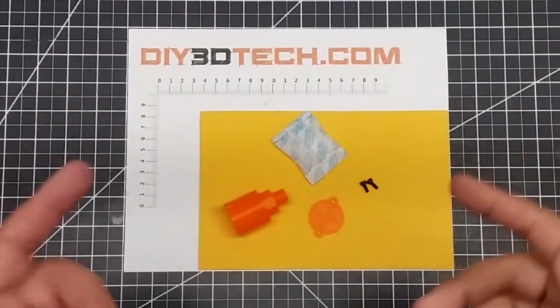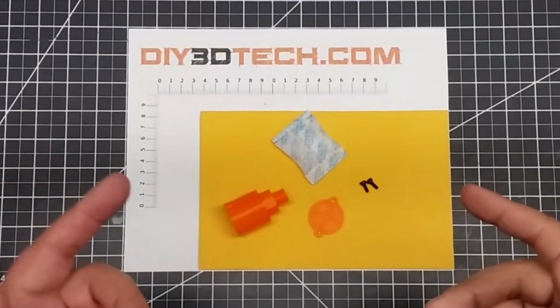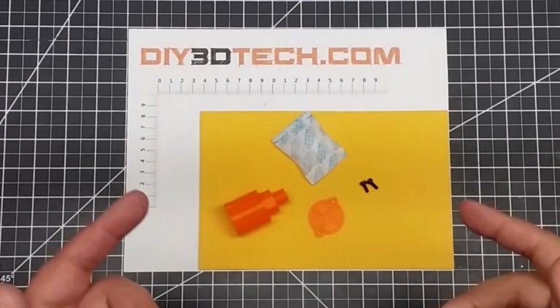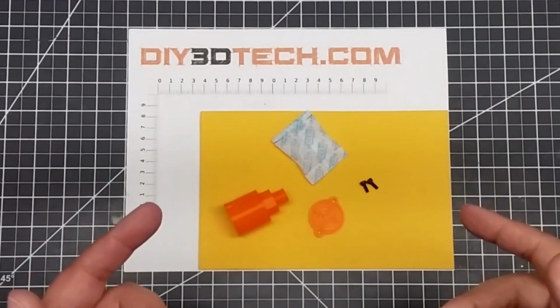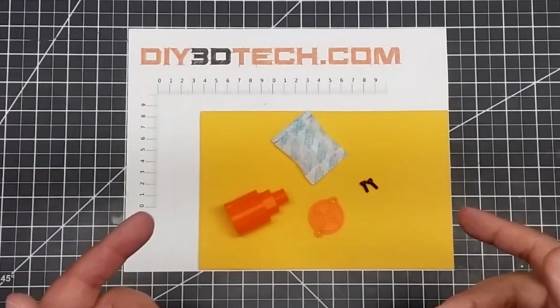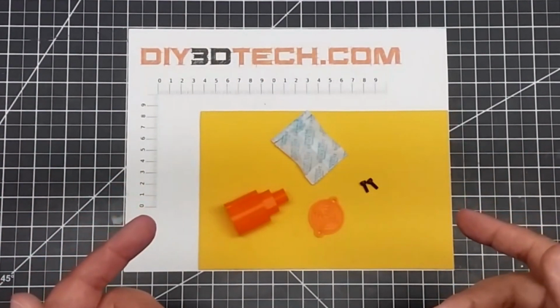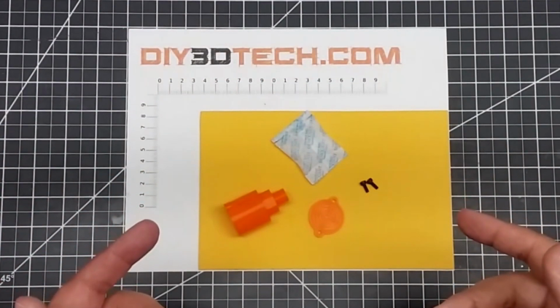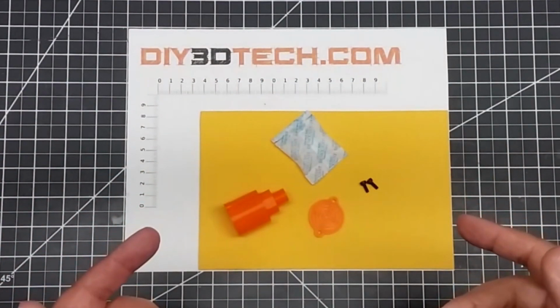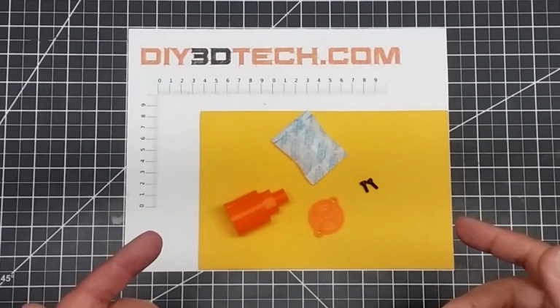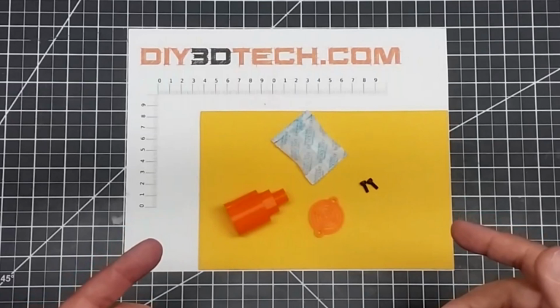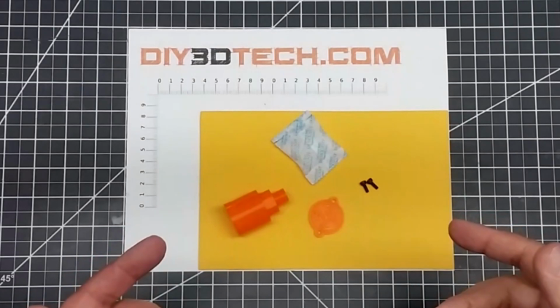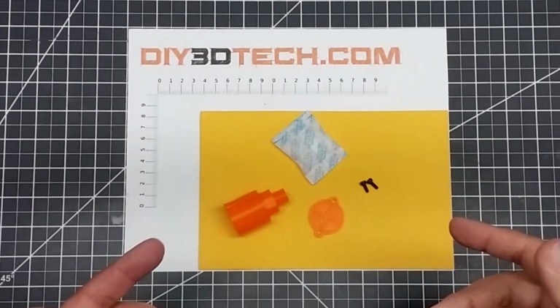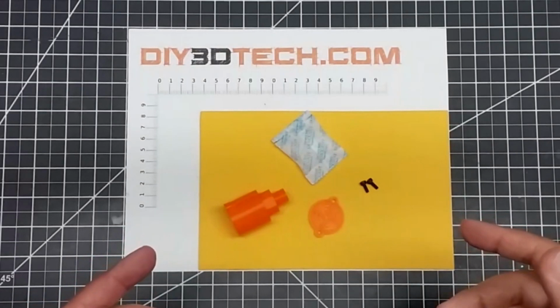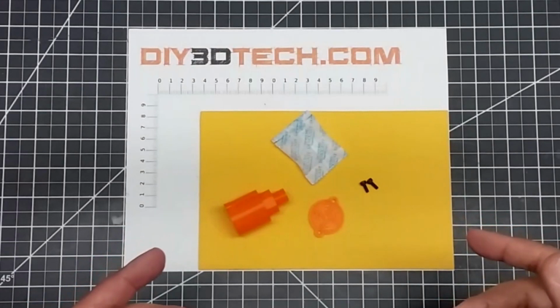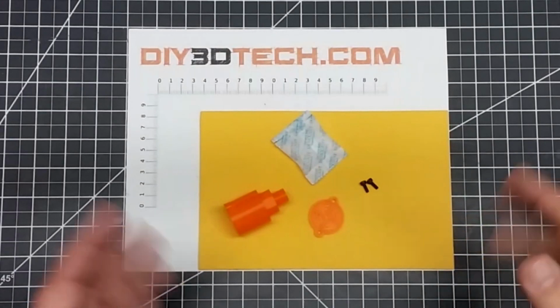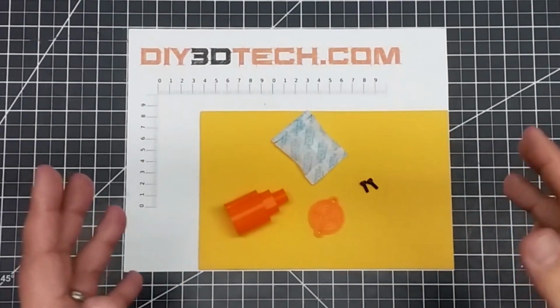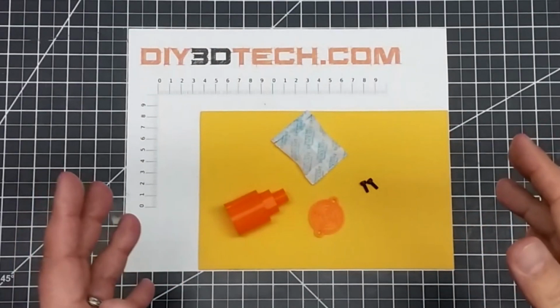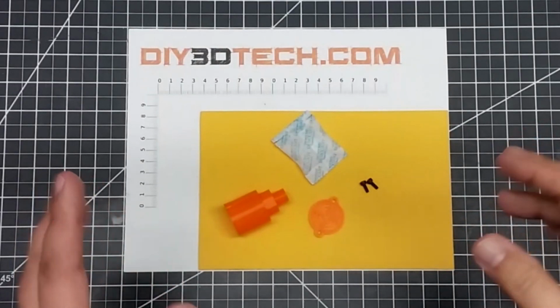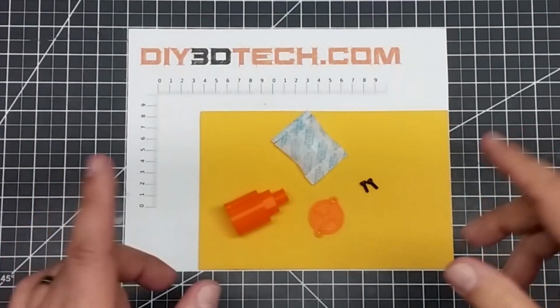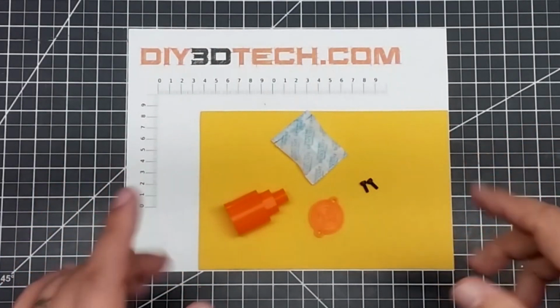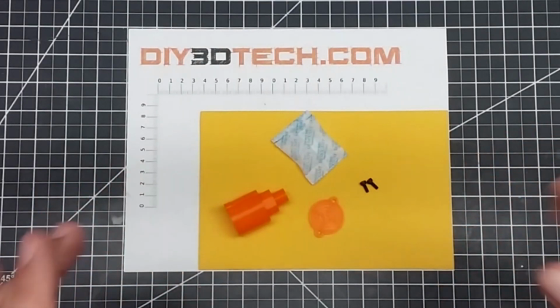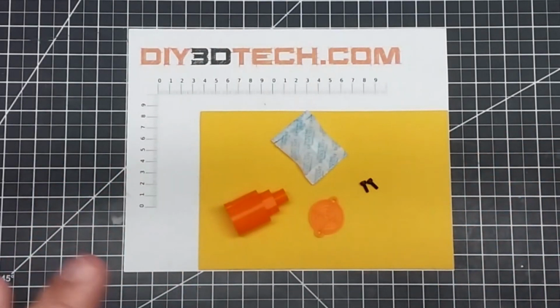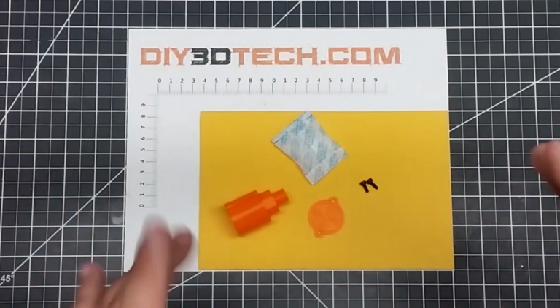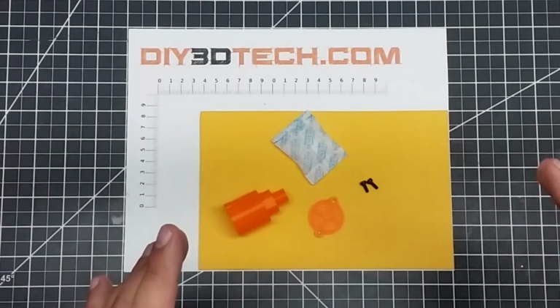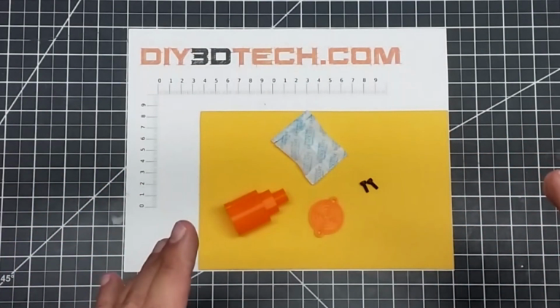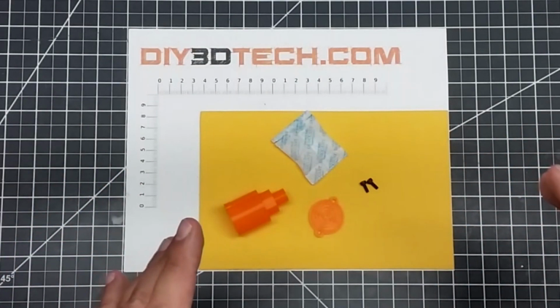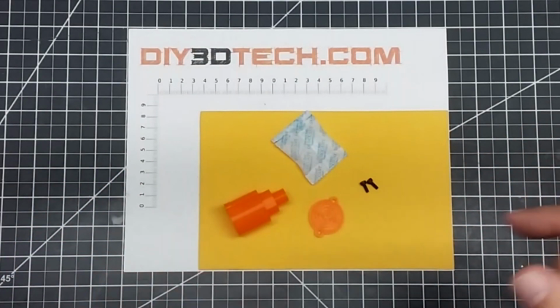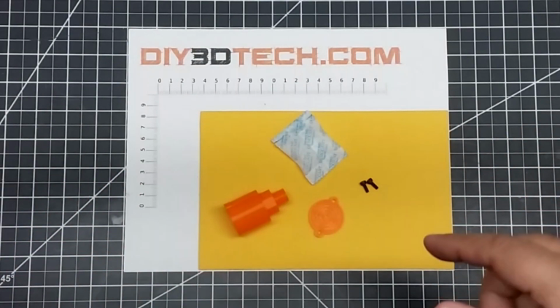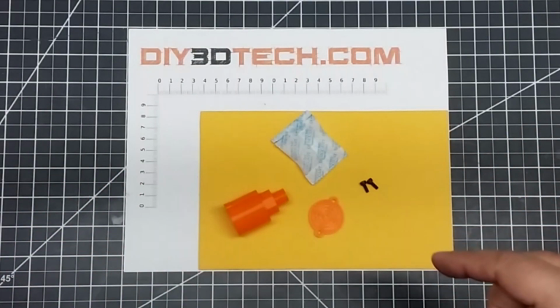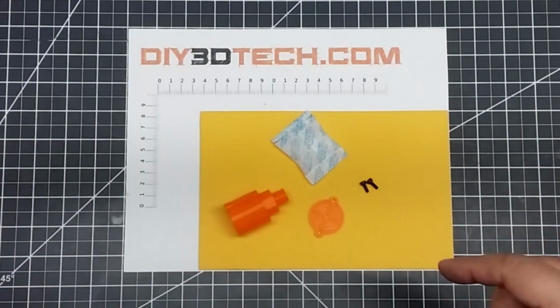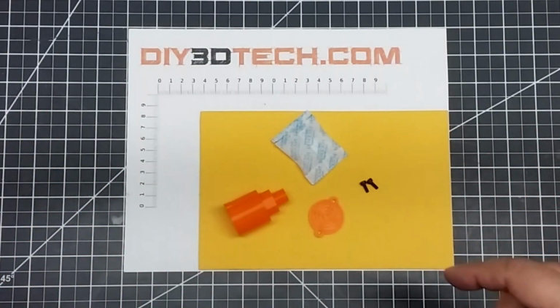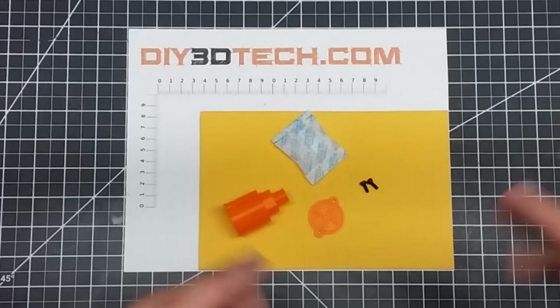Welcome to this episode of DIY3DTech.com. In this episode of Design Talk, I want to share with you this new design I came up with.